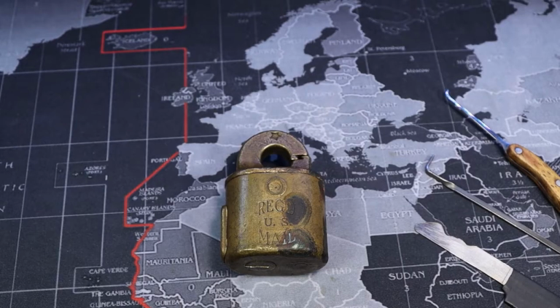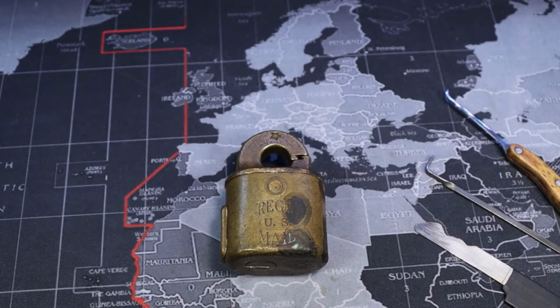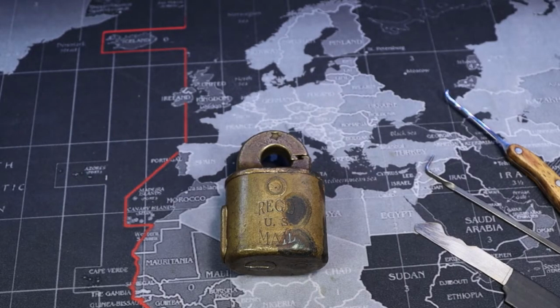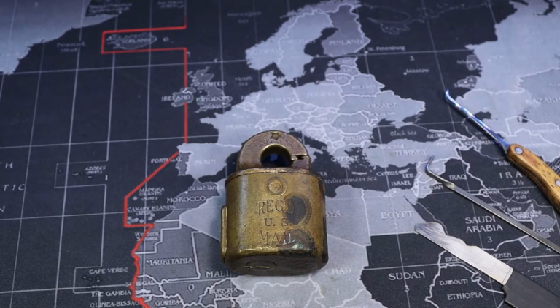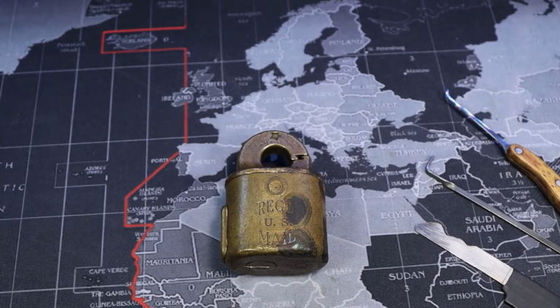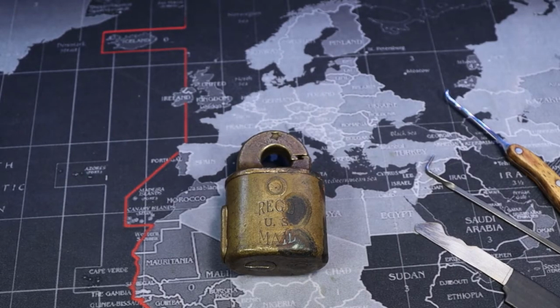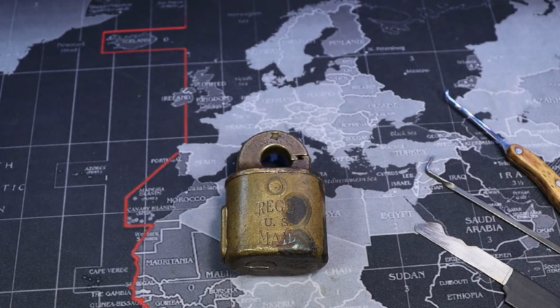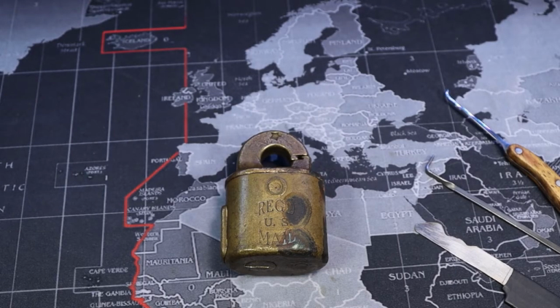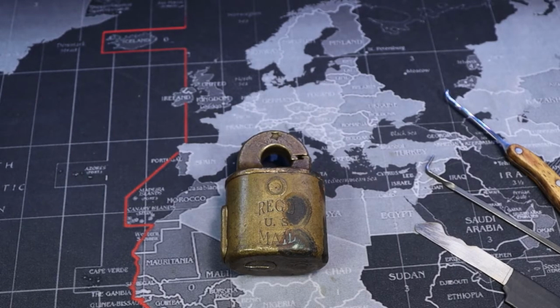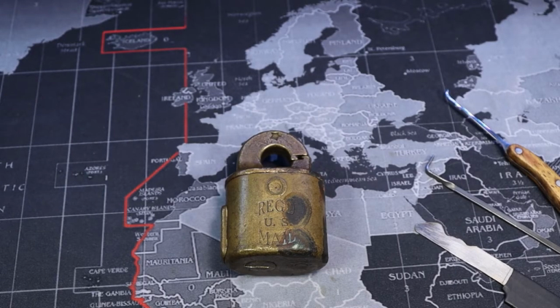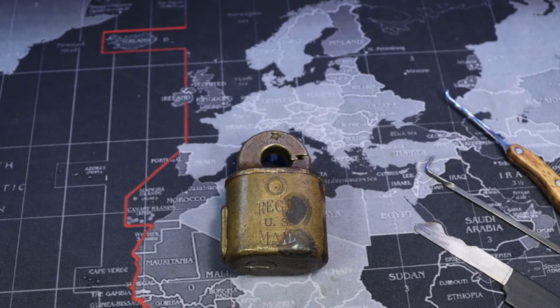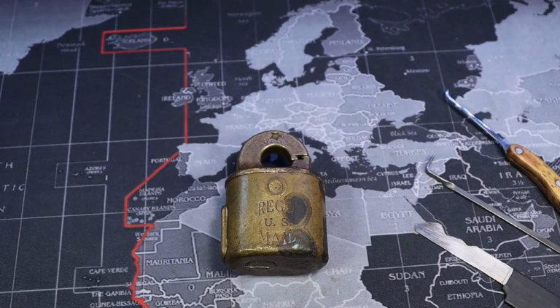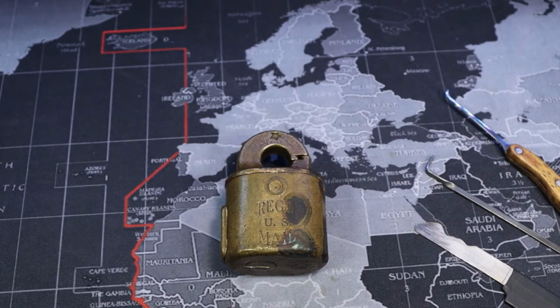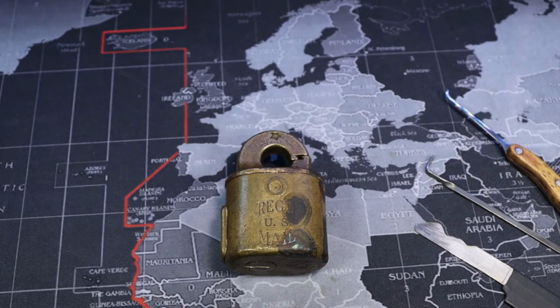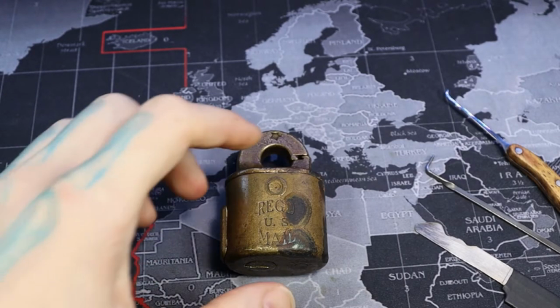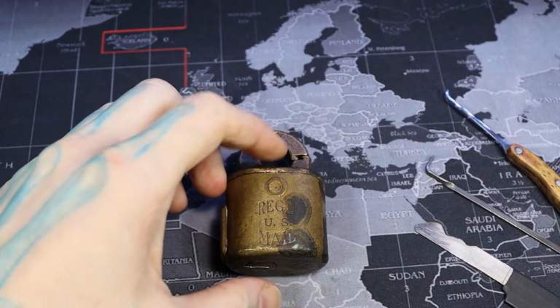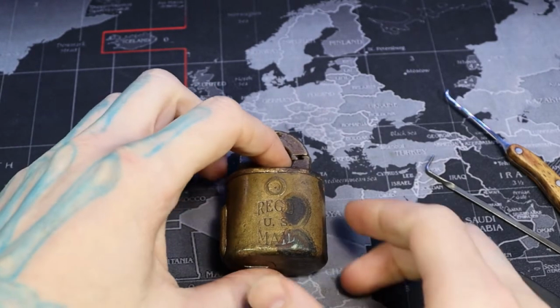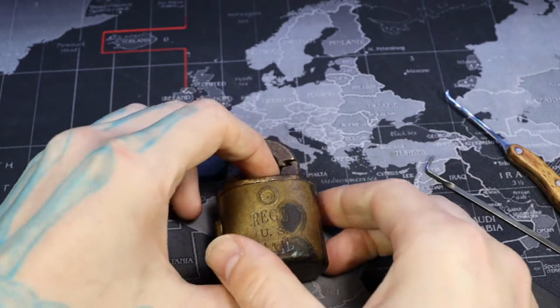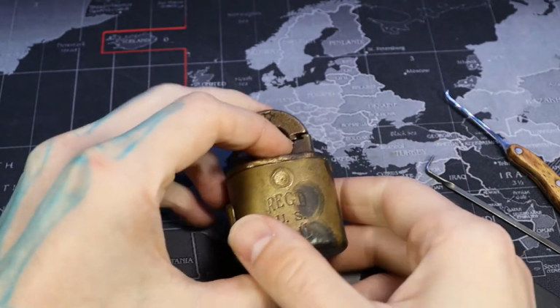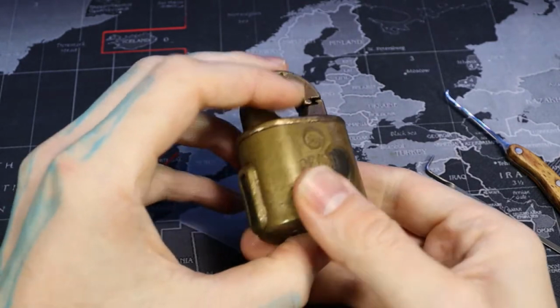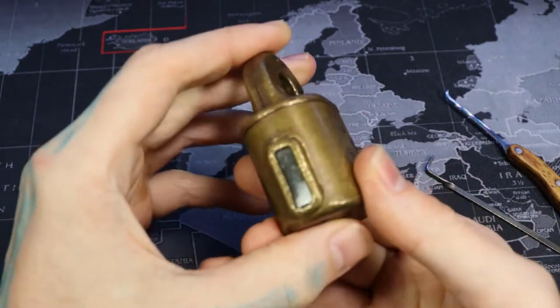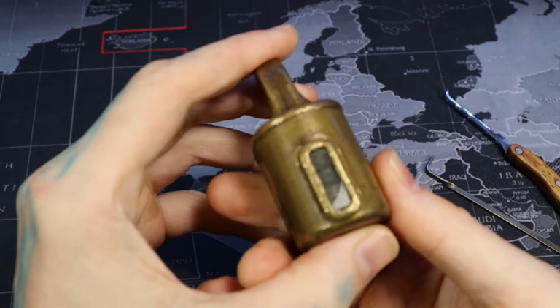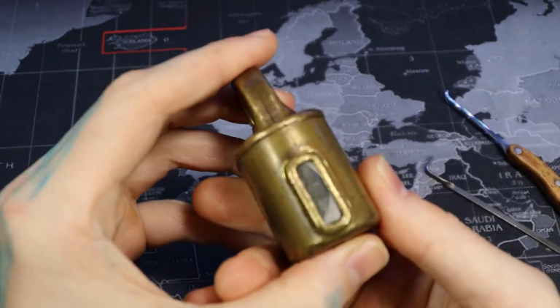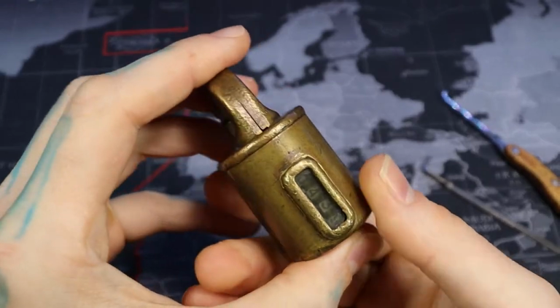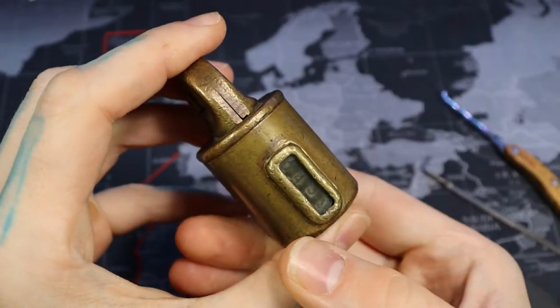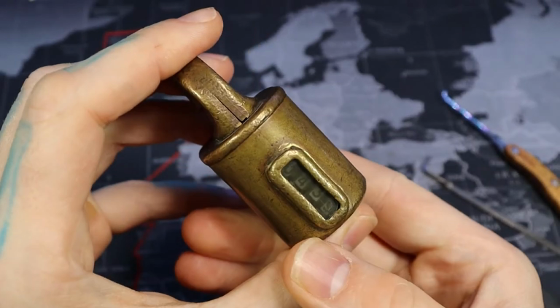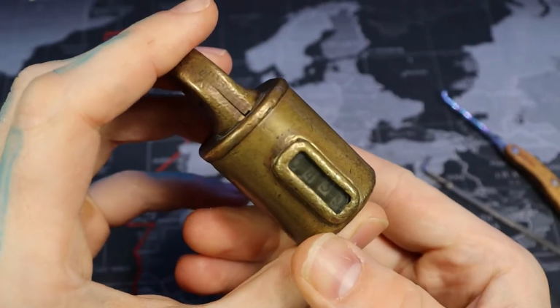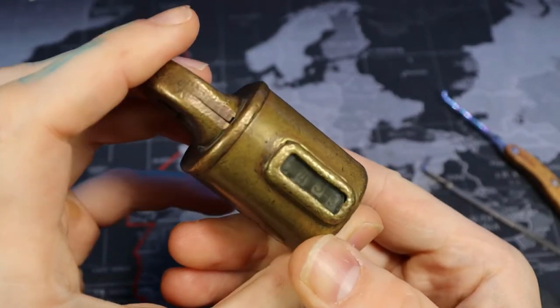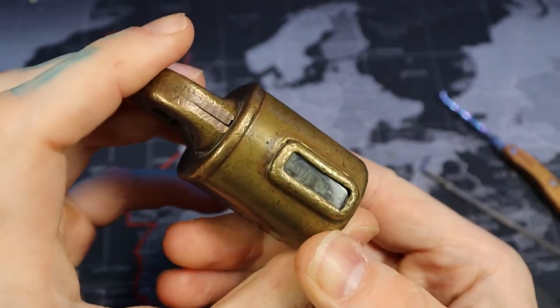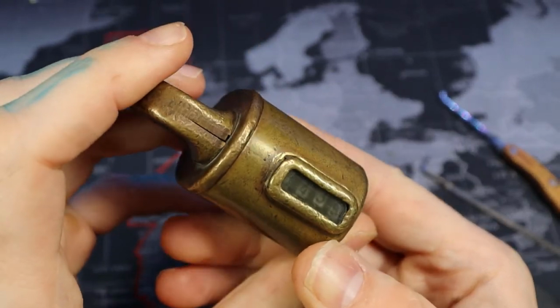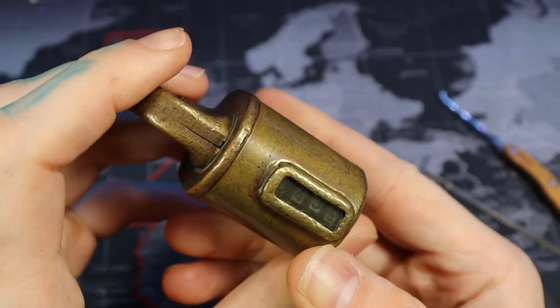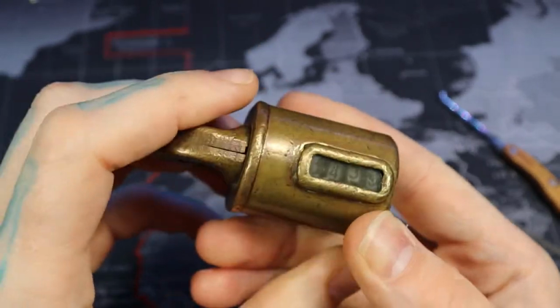Hello, LockpickingDev here. Today I have a registered UPS mail lock. It is a counter lock. You may have seen it before. It's really cool.